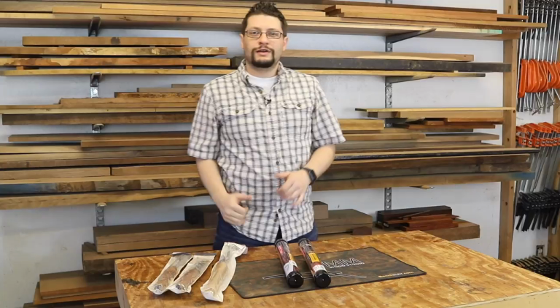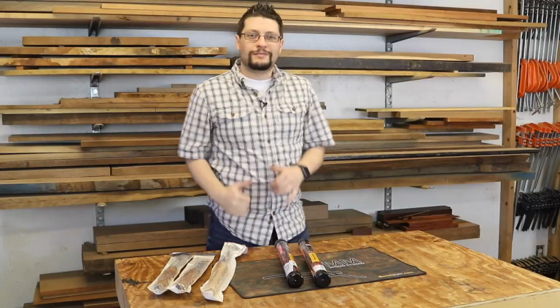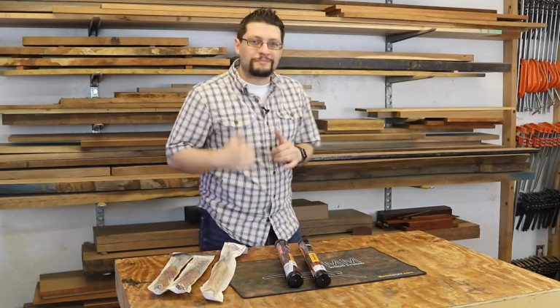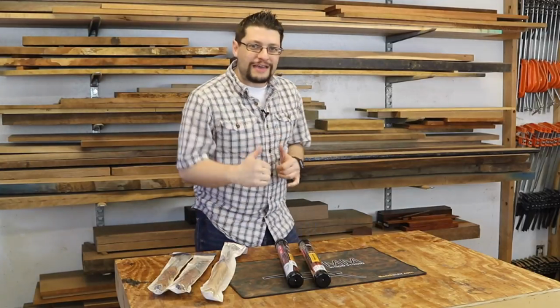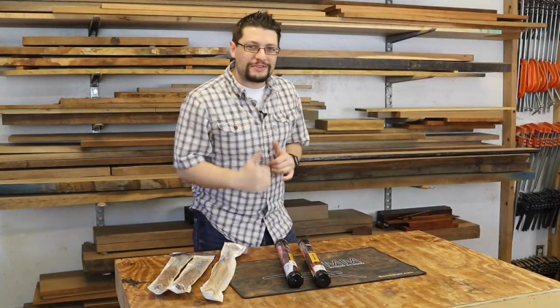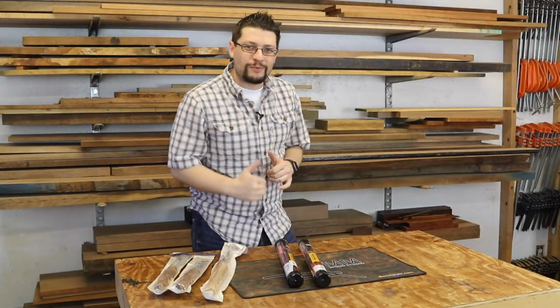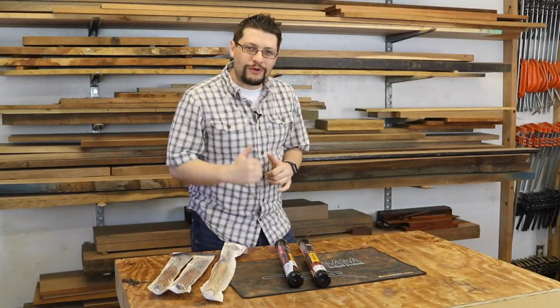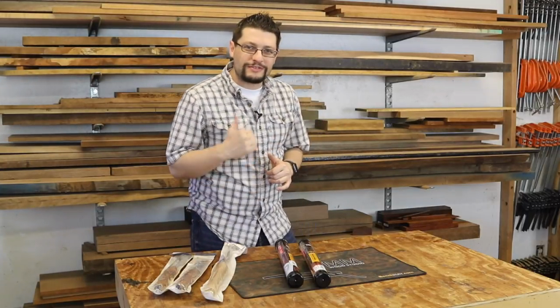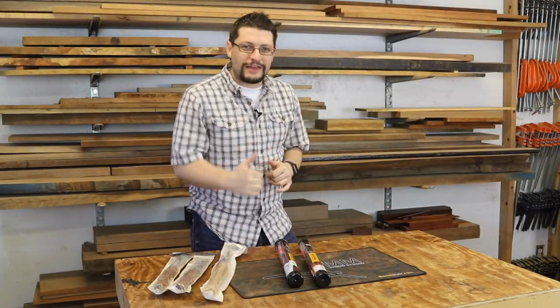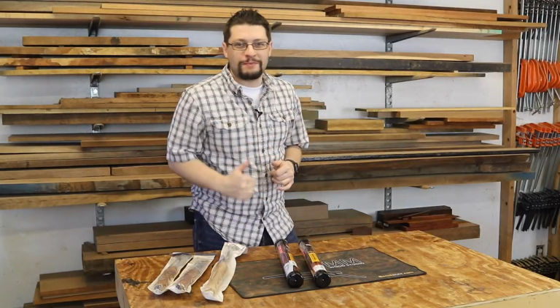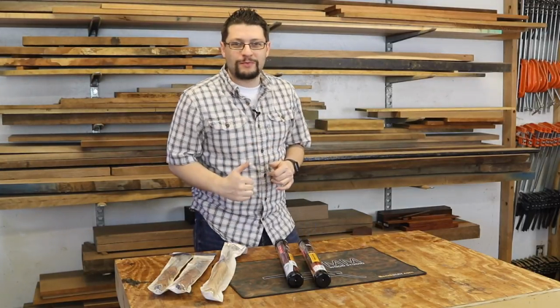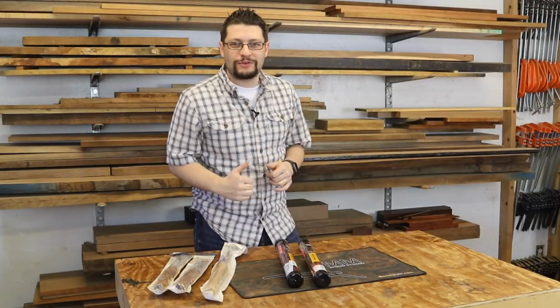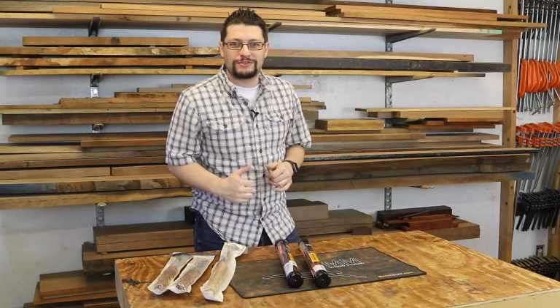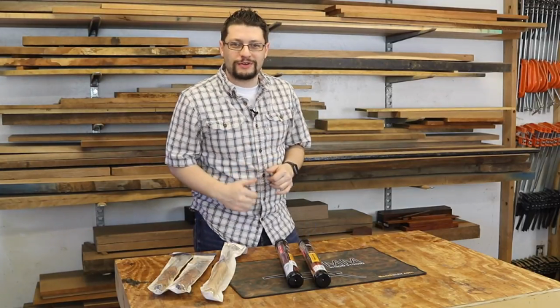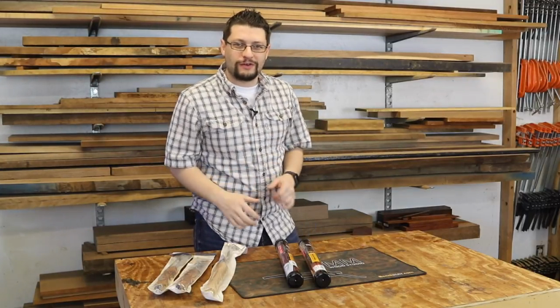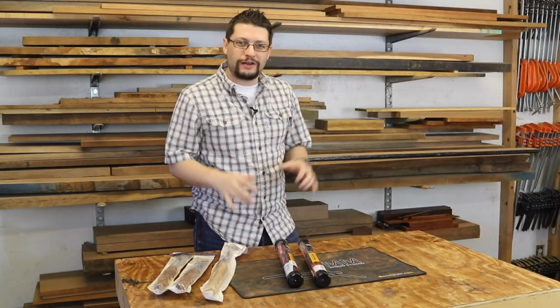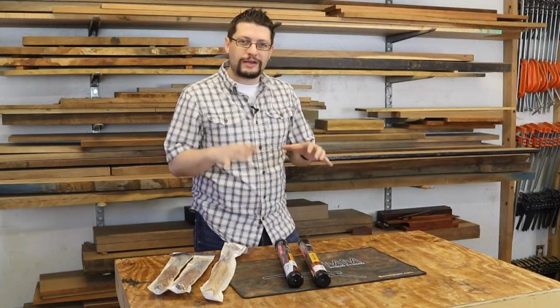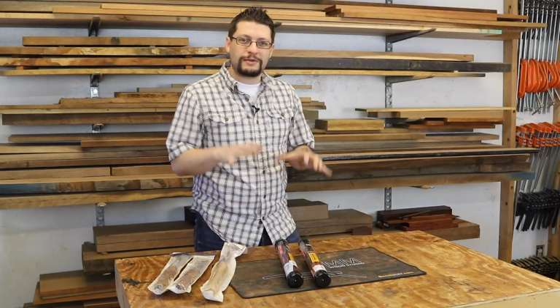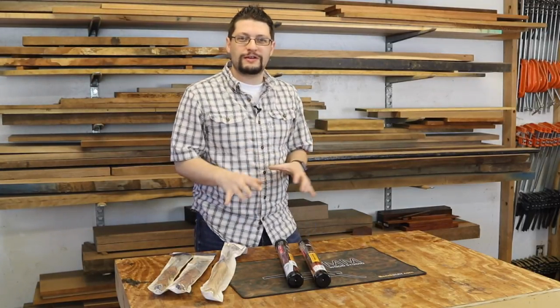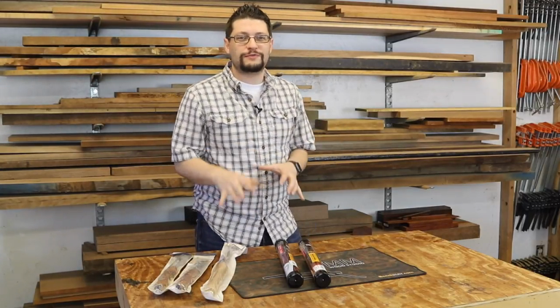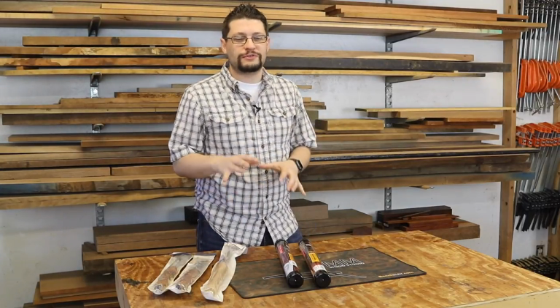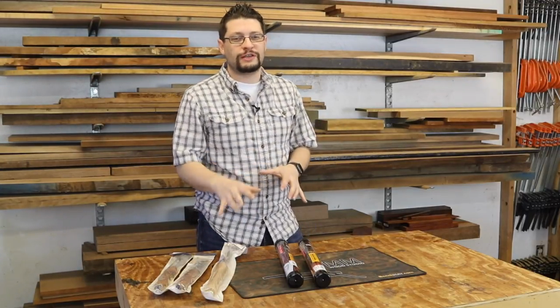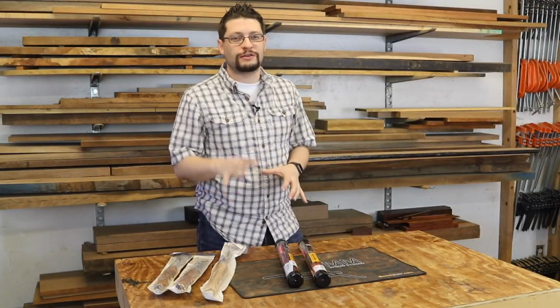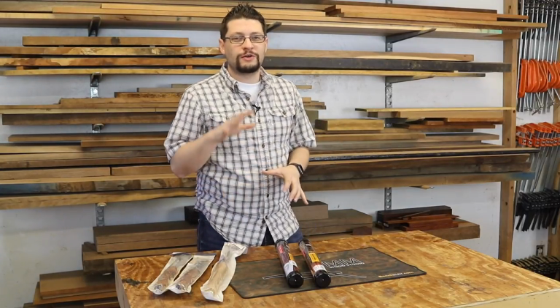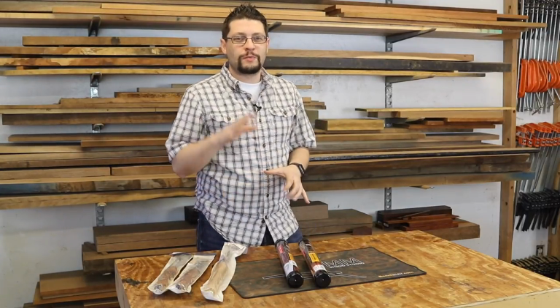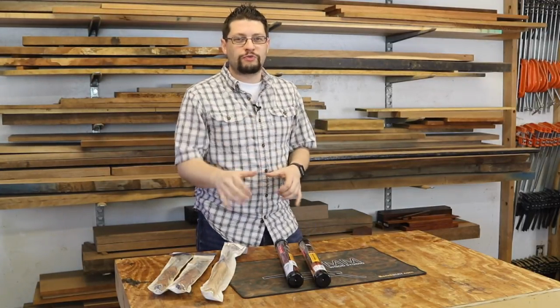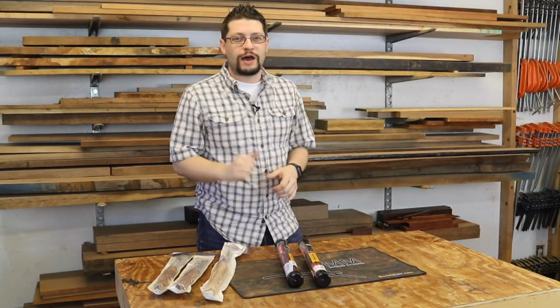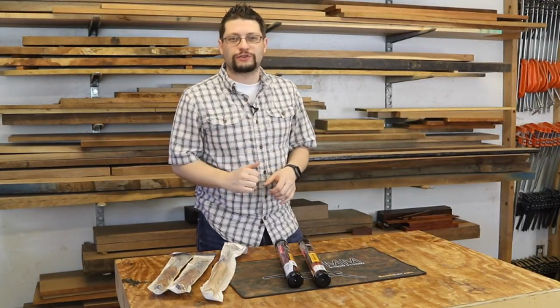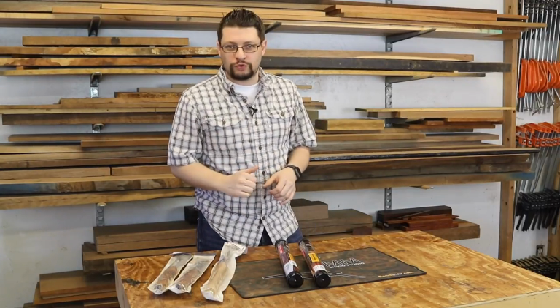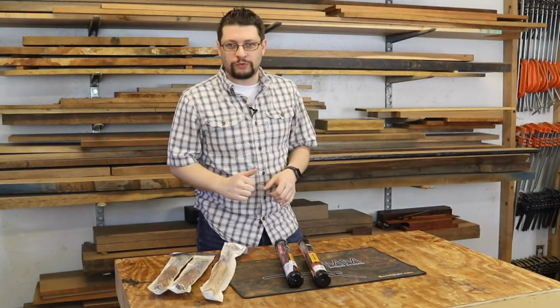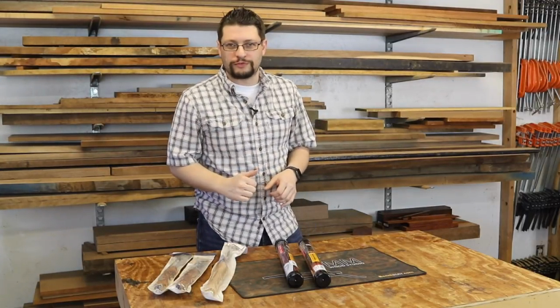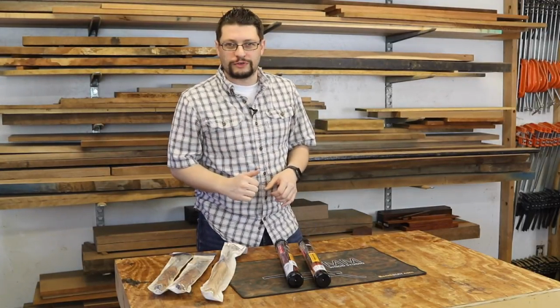Matthew Morse, MMWood Studio, and I'm here for another product tool review.